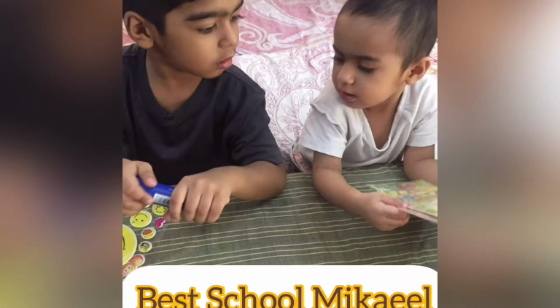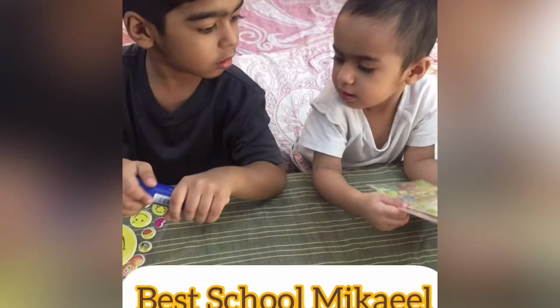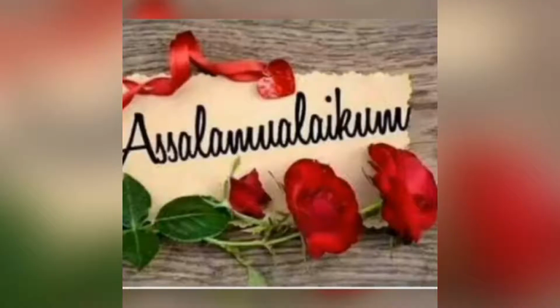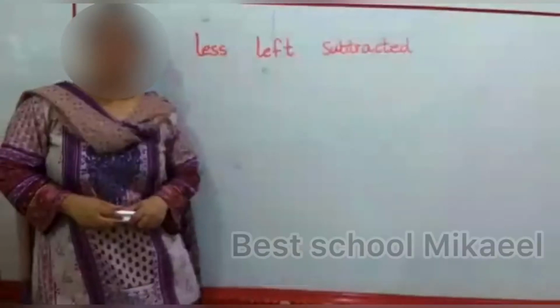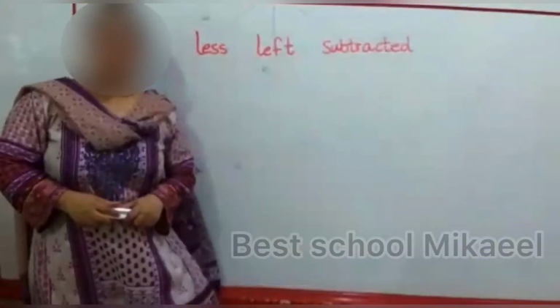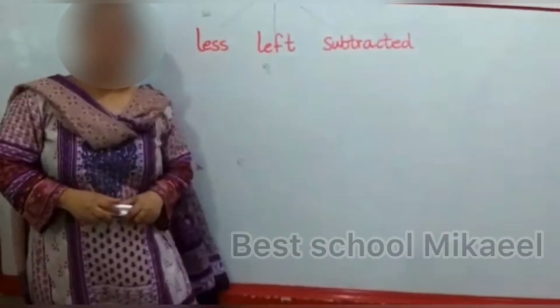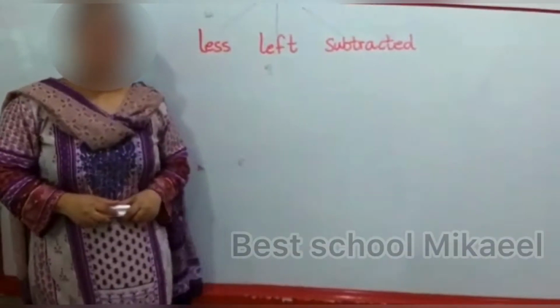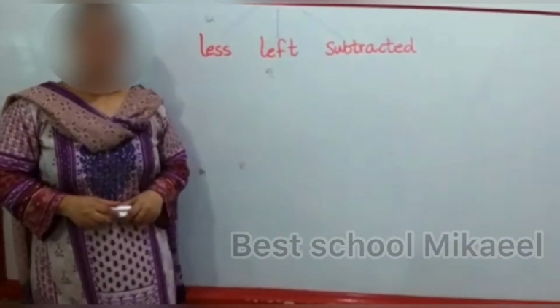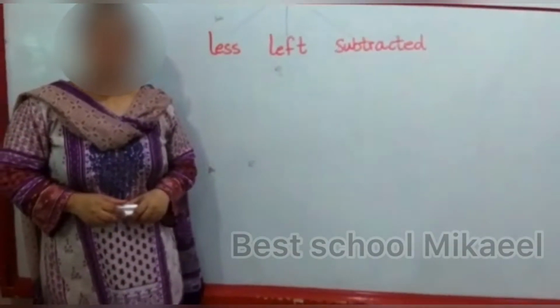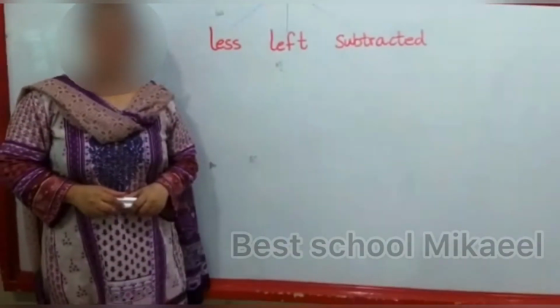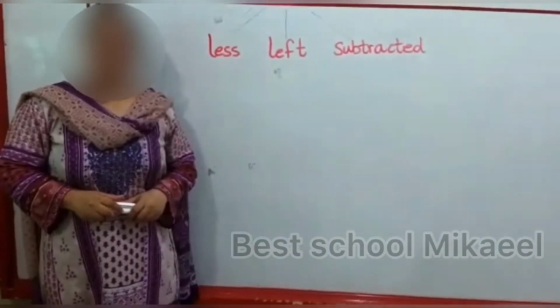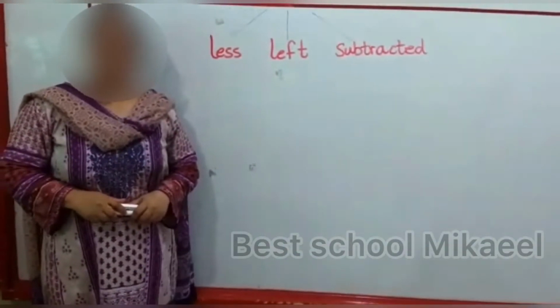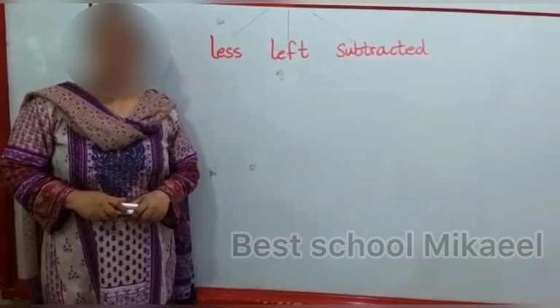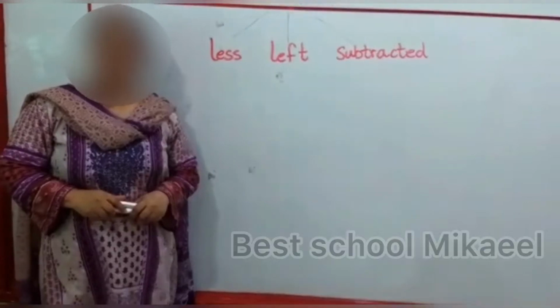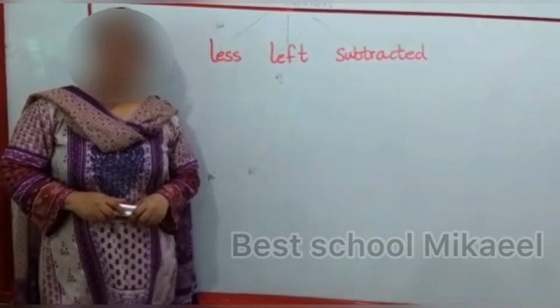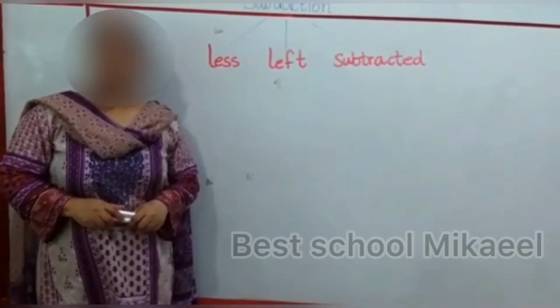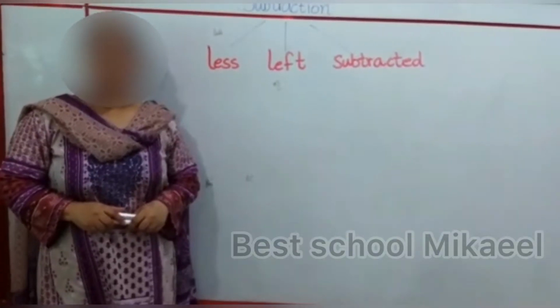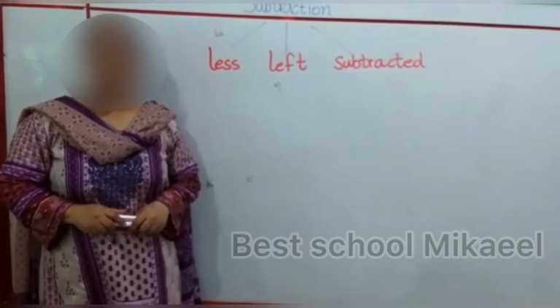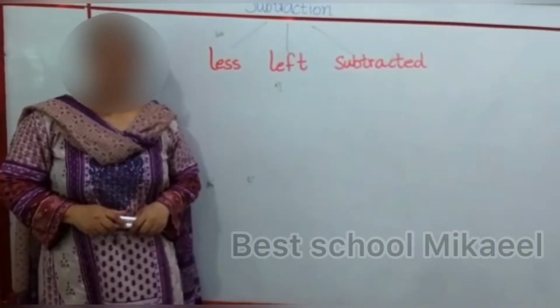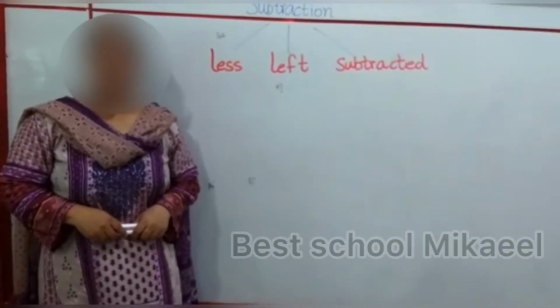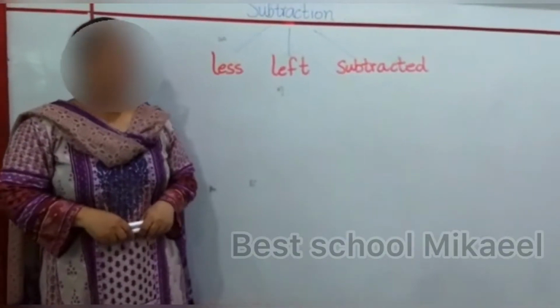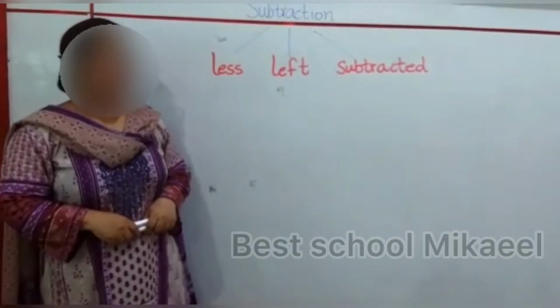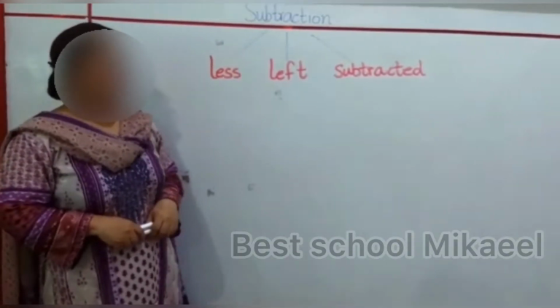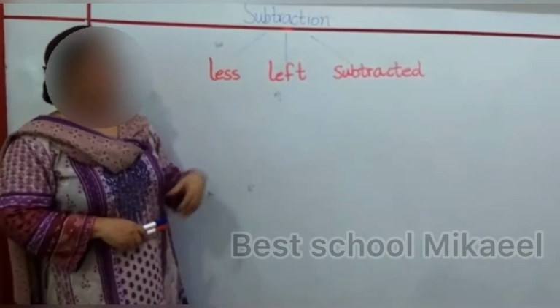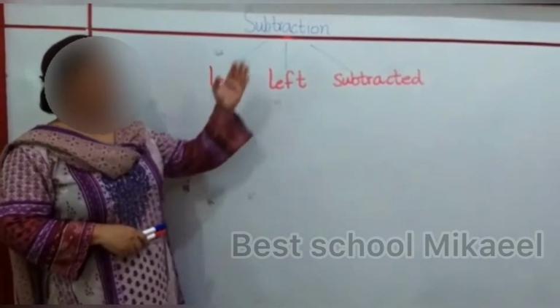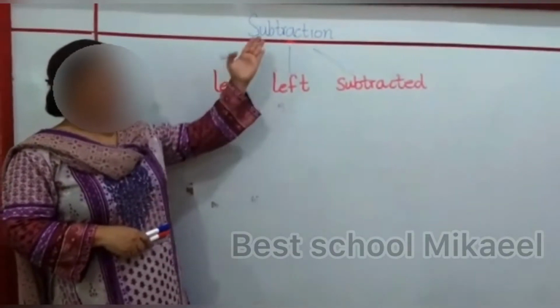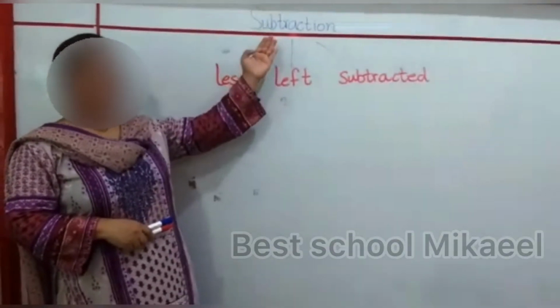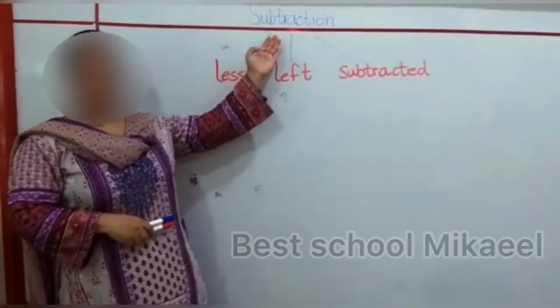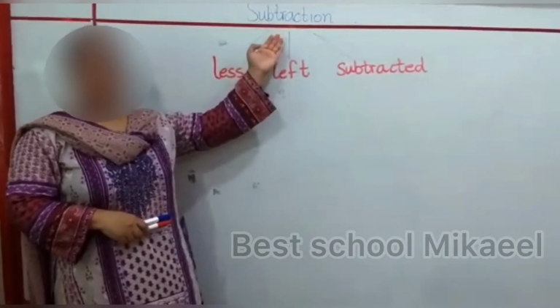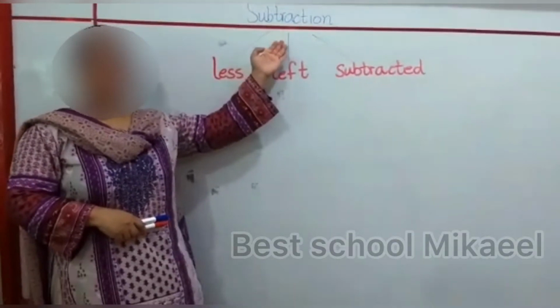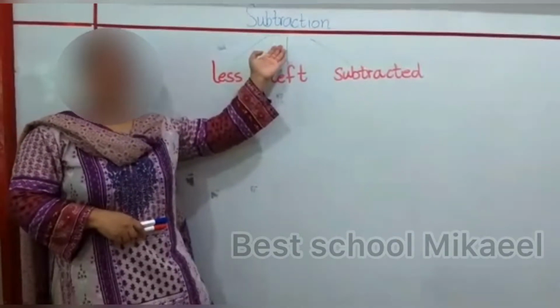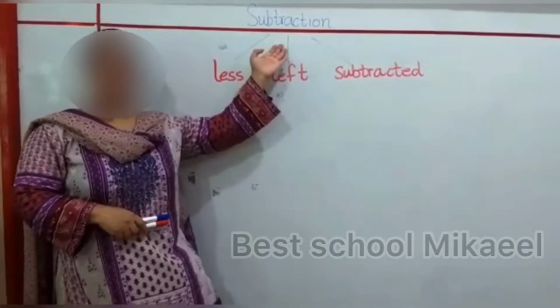Hello everyone, hope you are doing well. Welcome to your MAPS unit. Today I am going to tell you about subtraction.